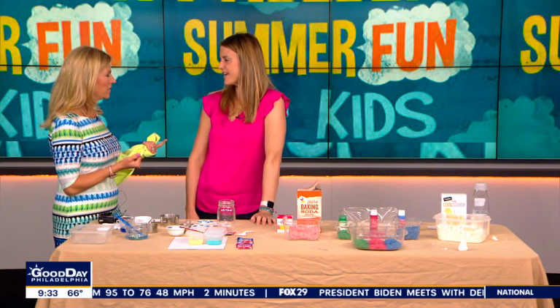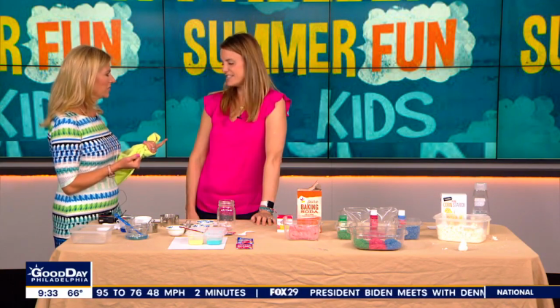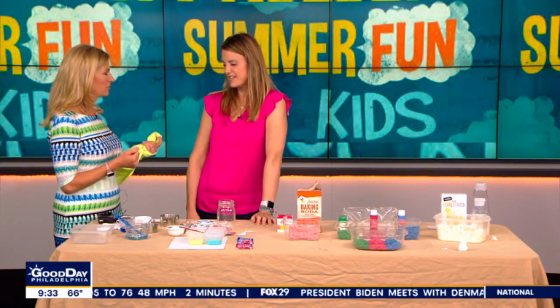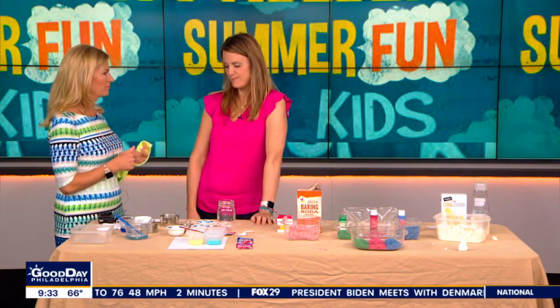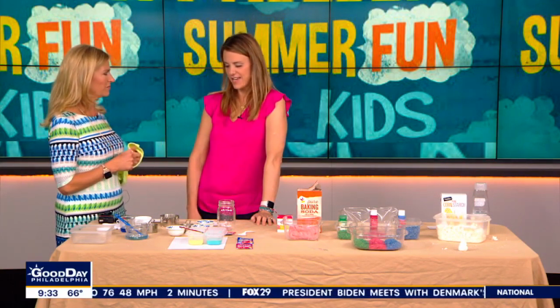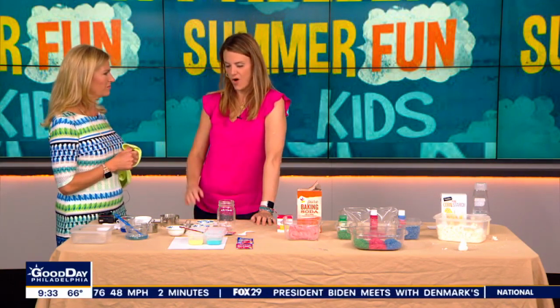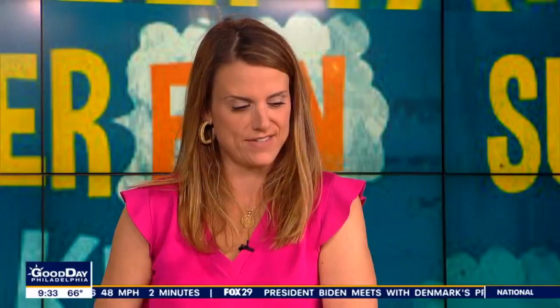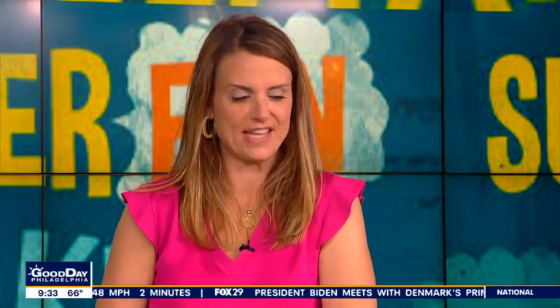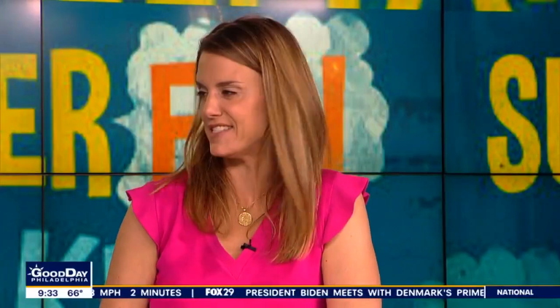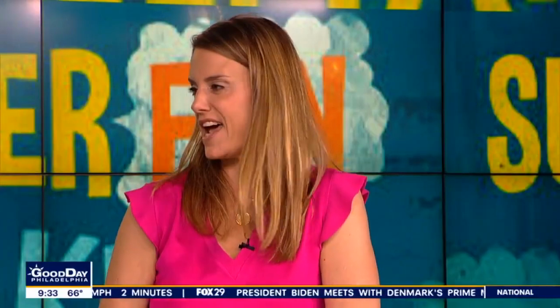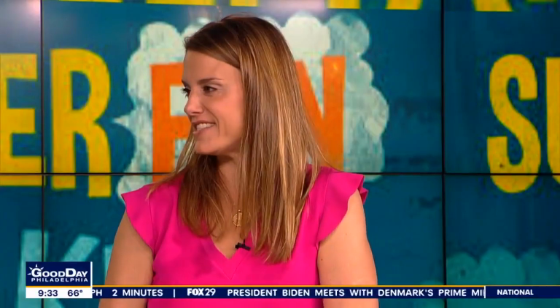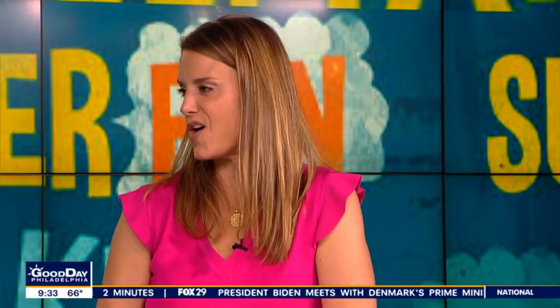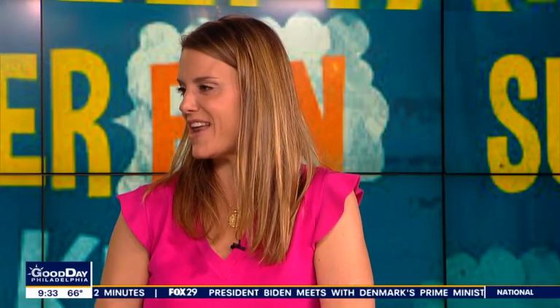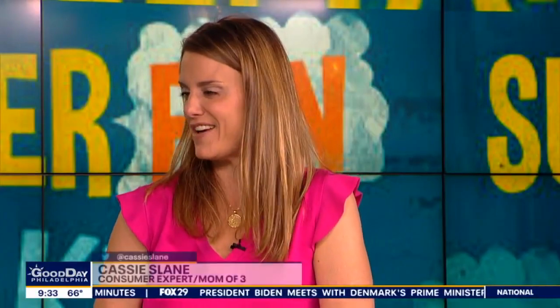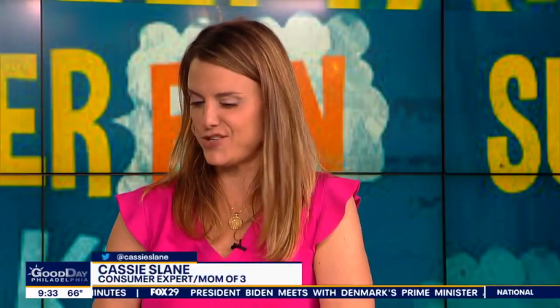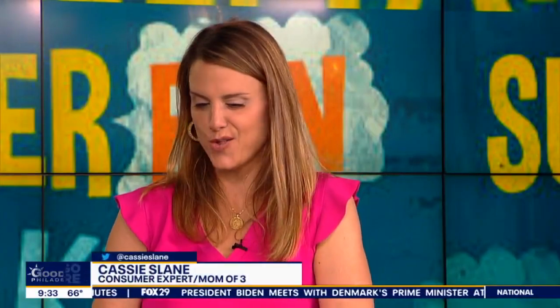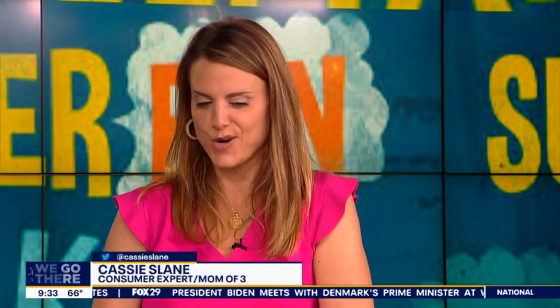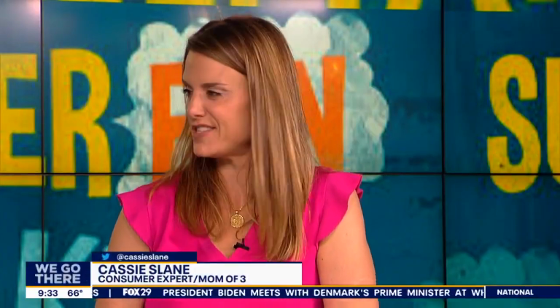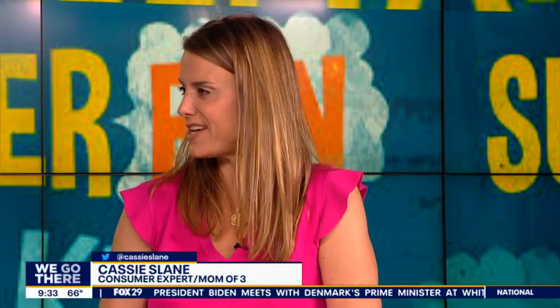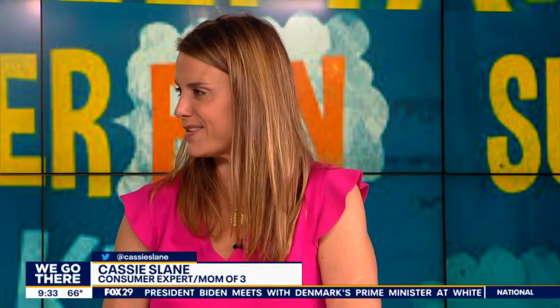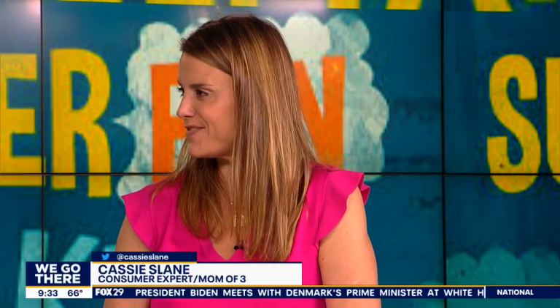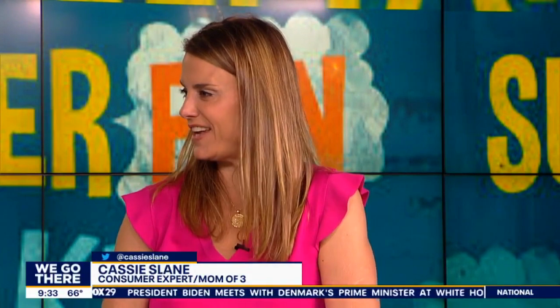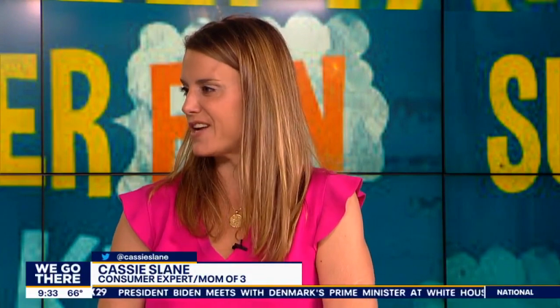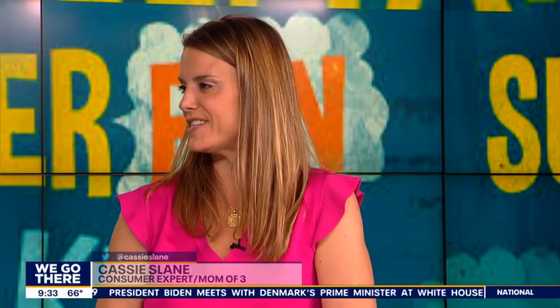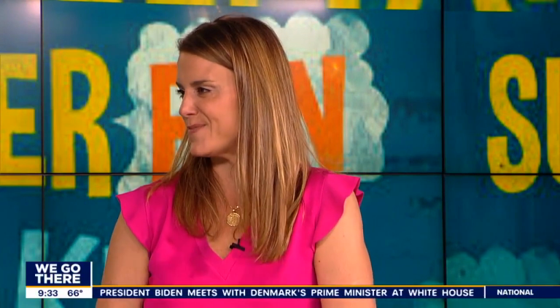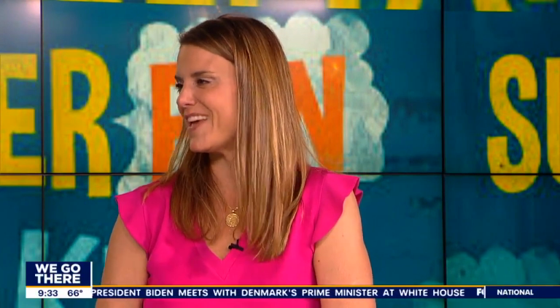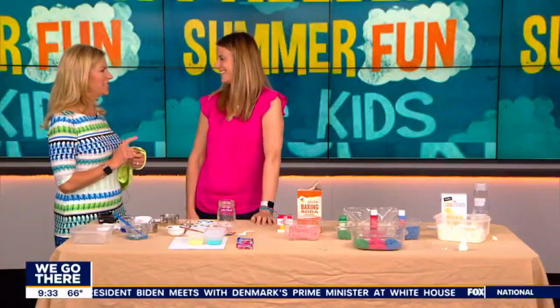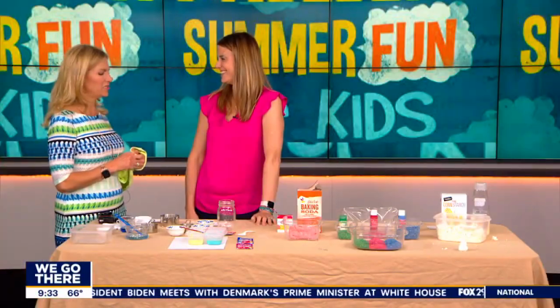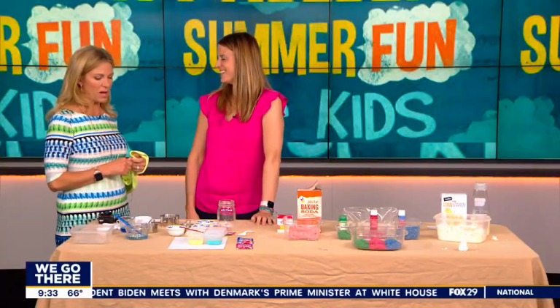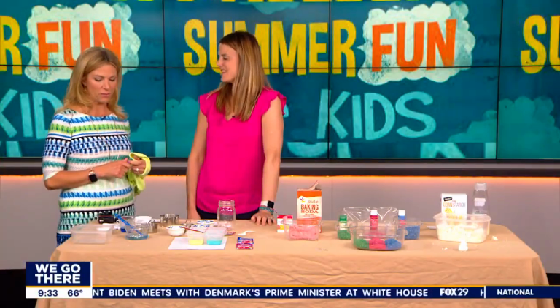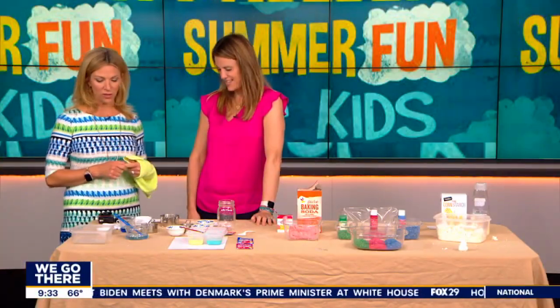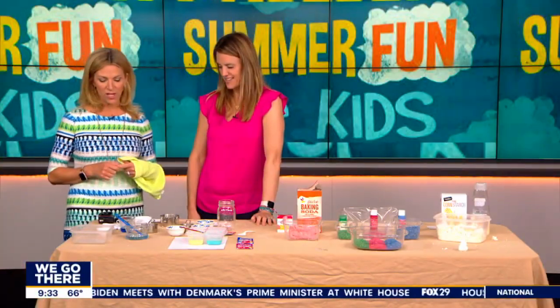My kids ended up making all this last night, so I didn't have to do all the work for this segment. It was fun — they had a great time. Kid tested, mom approved.